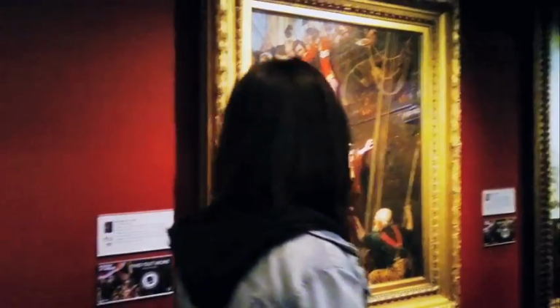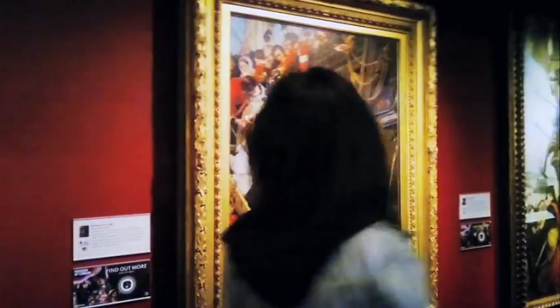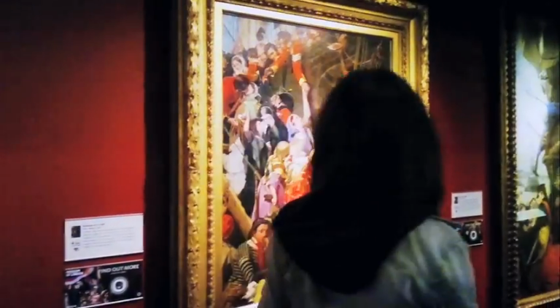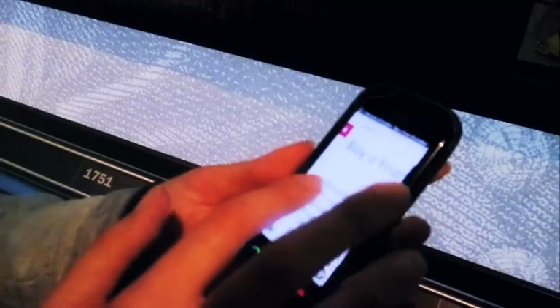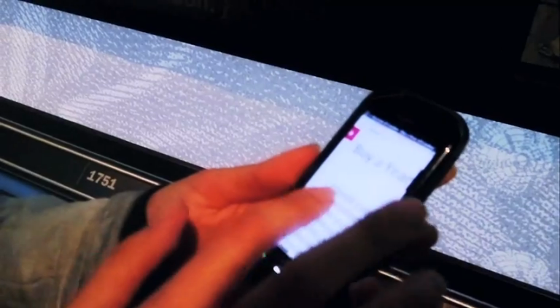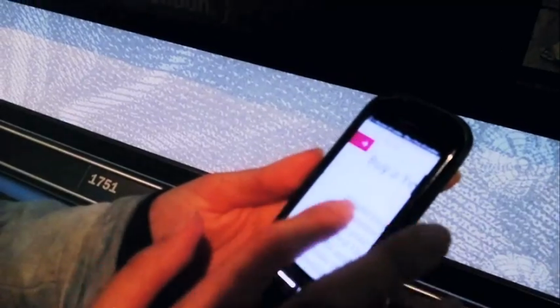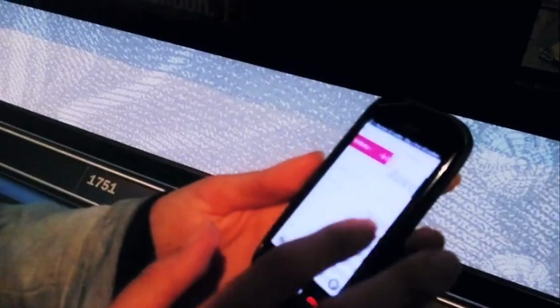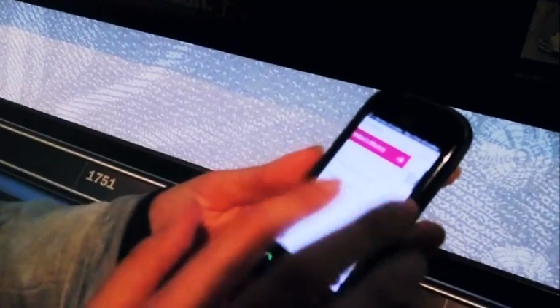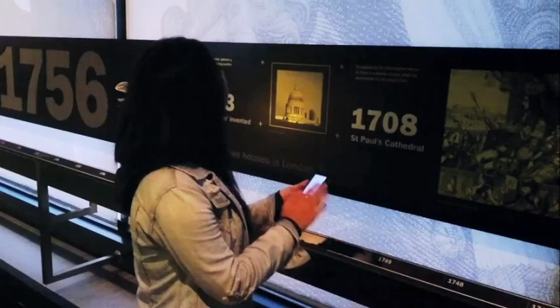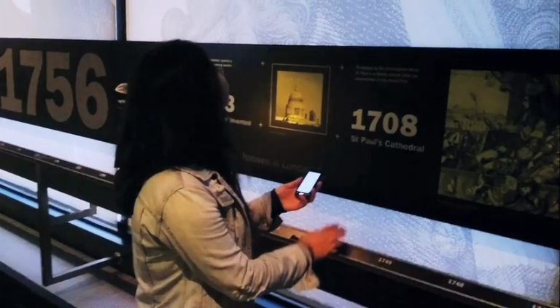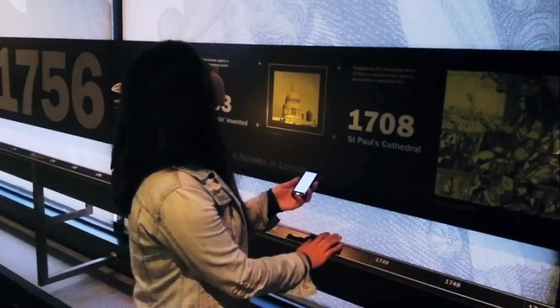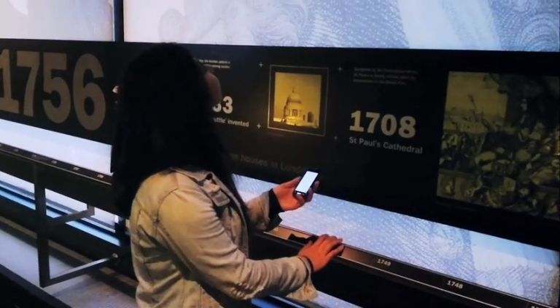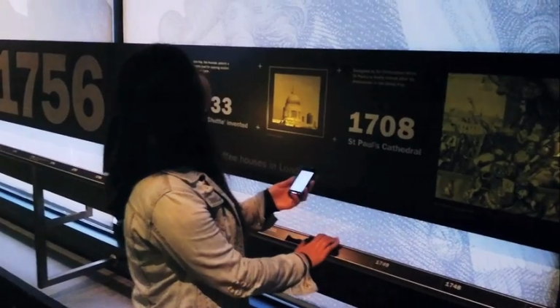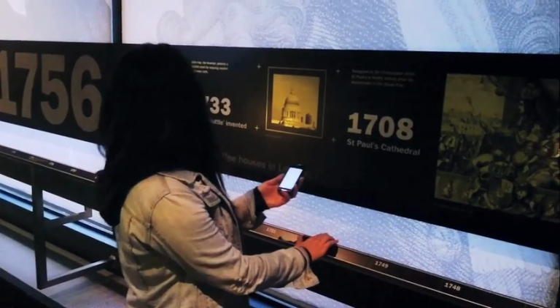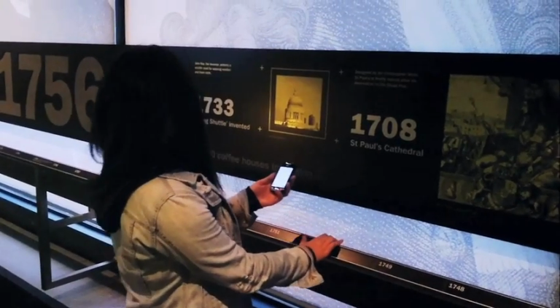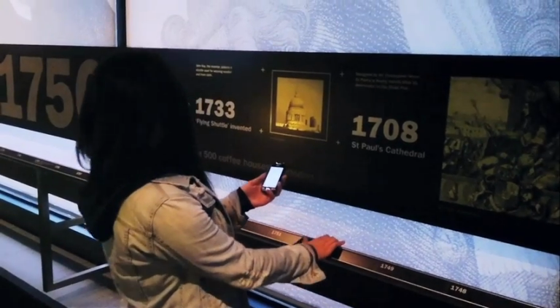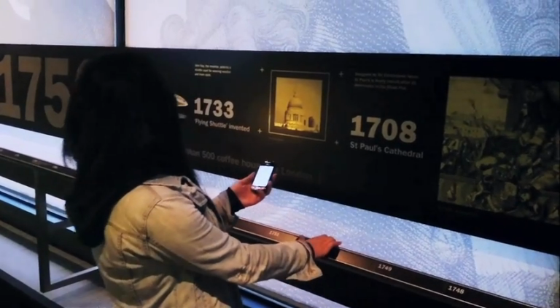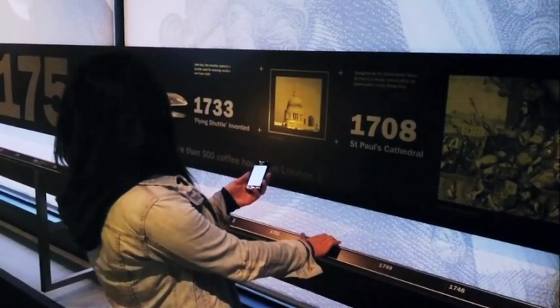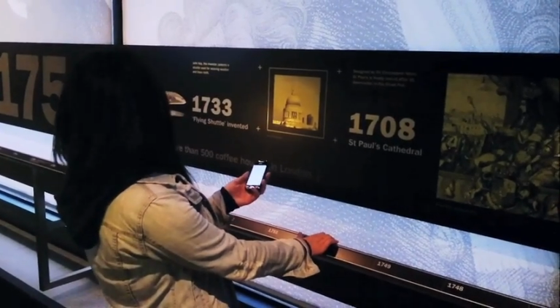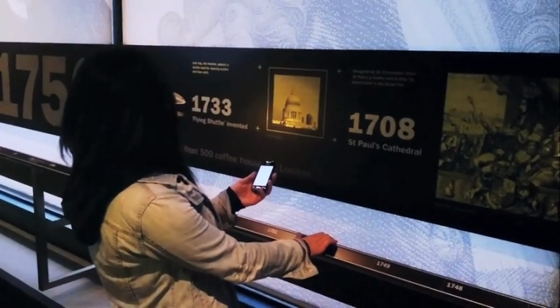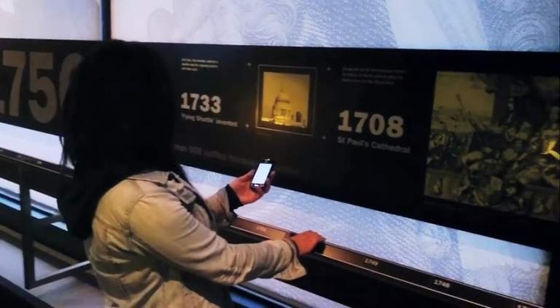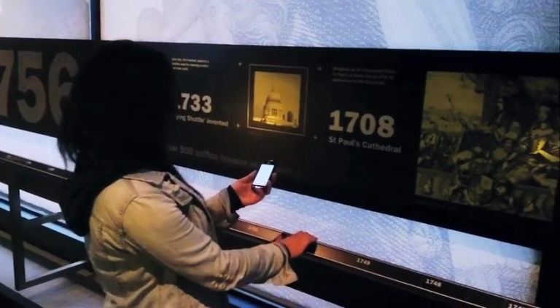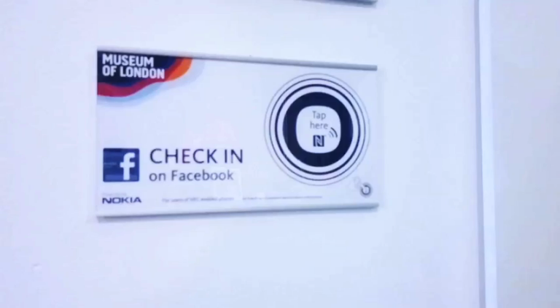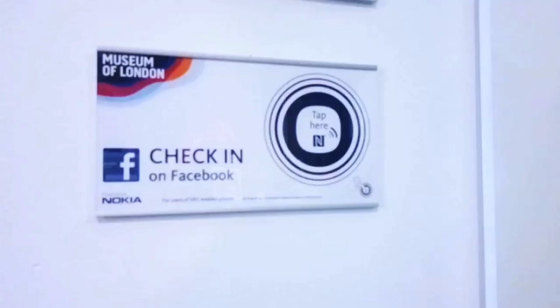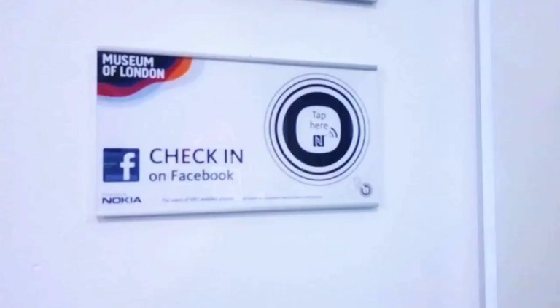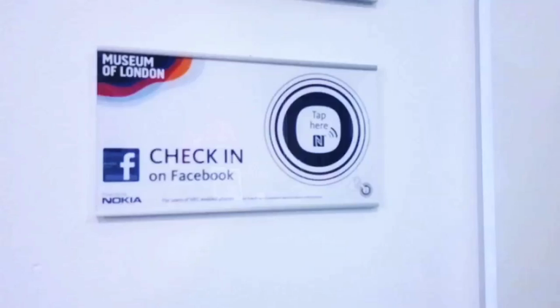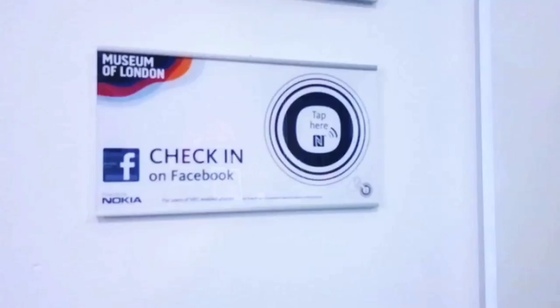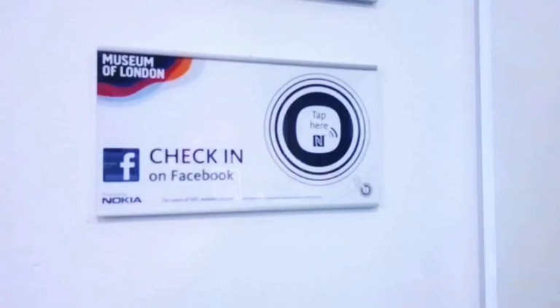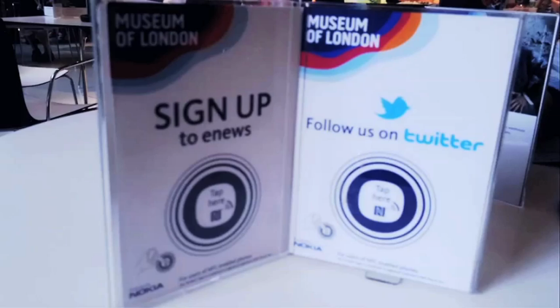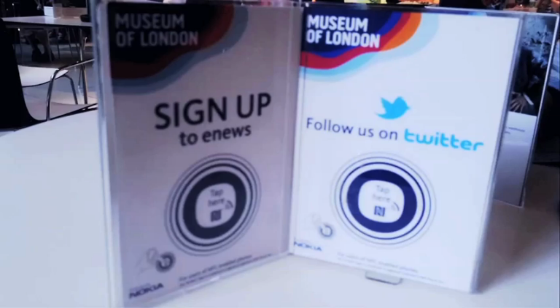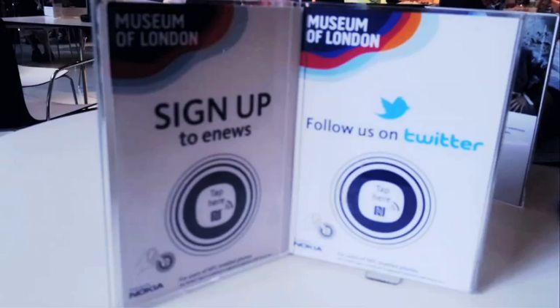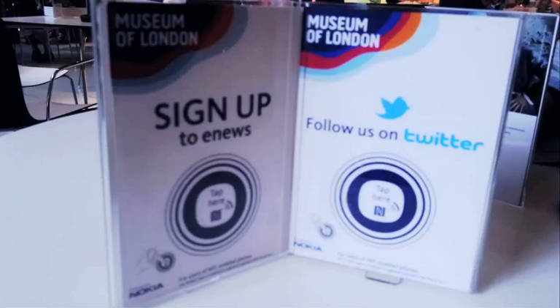Here are some more ways that the Museum of London are using NFC to enhance the experience for their visitors — Facebook, Twitter, or even buying a year's membership.